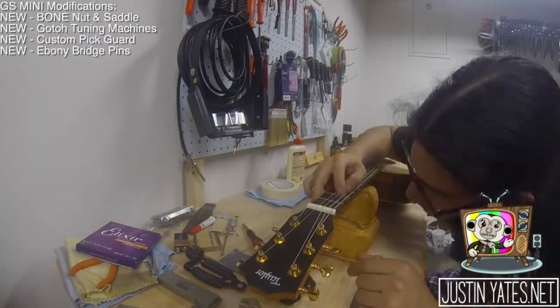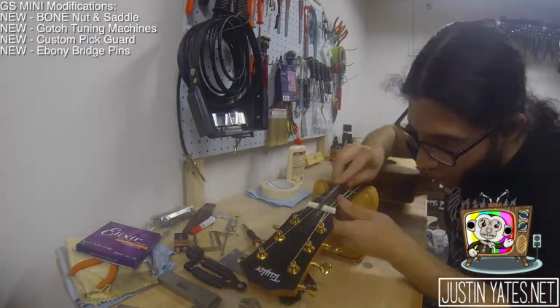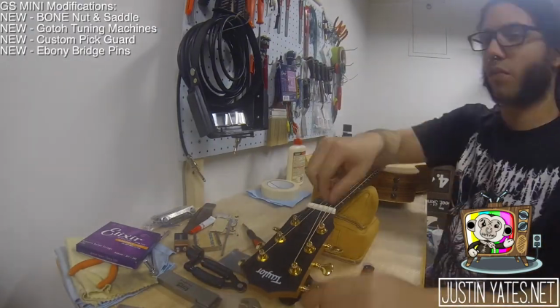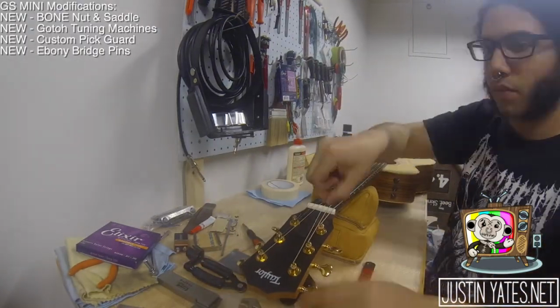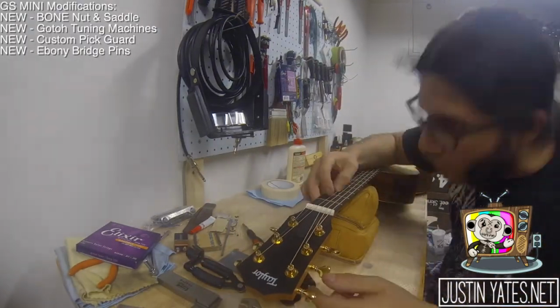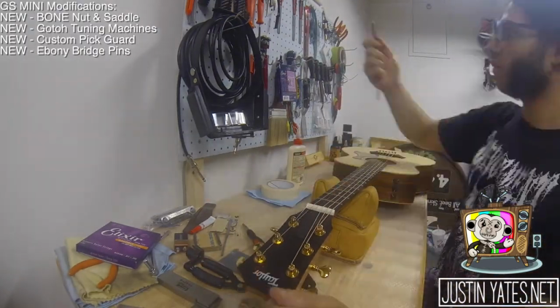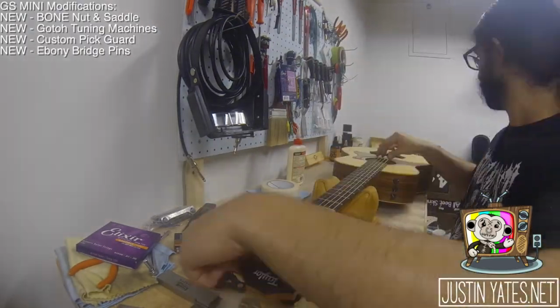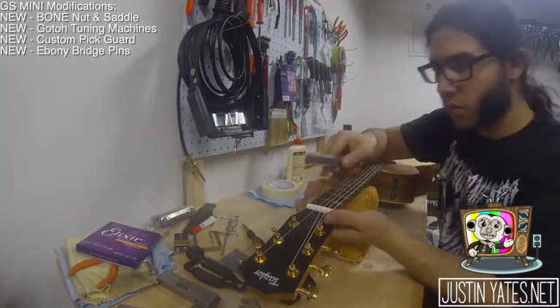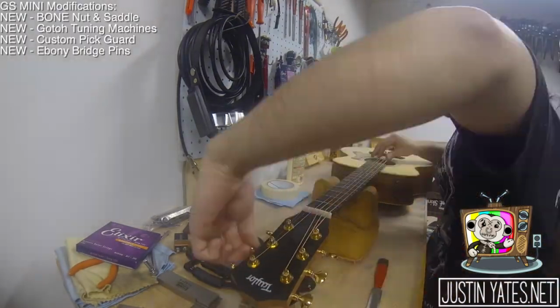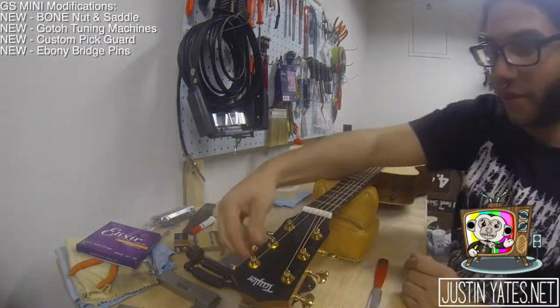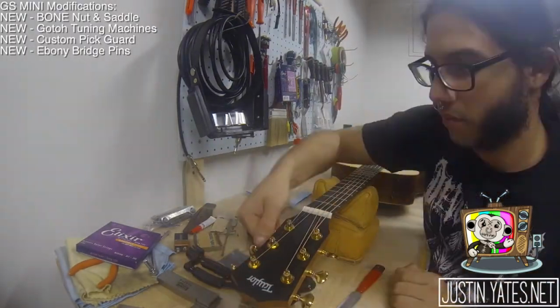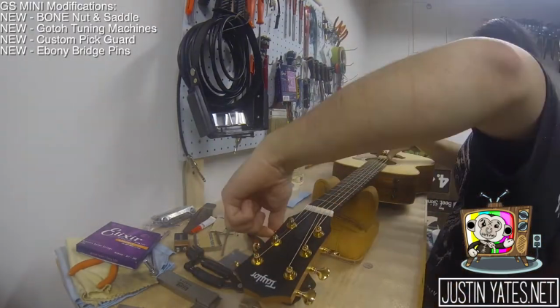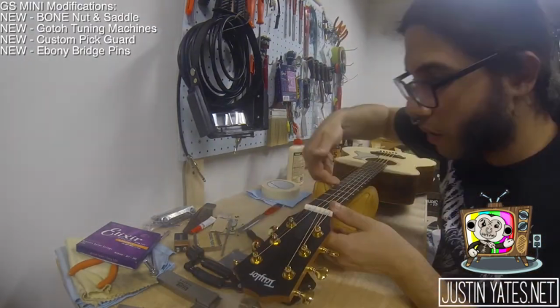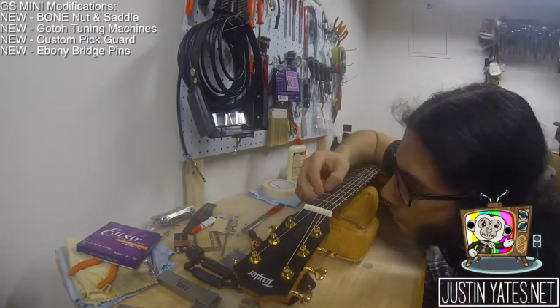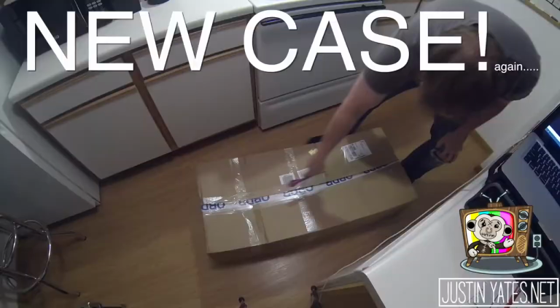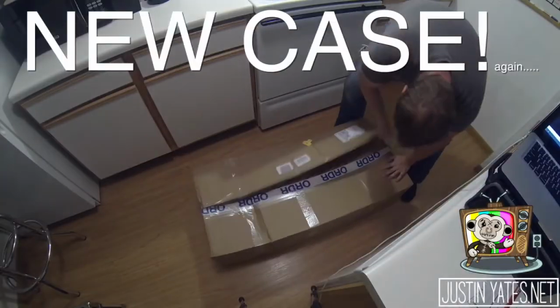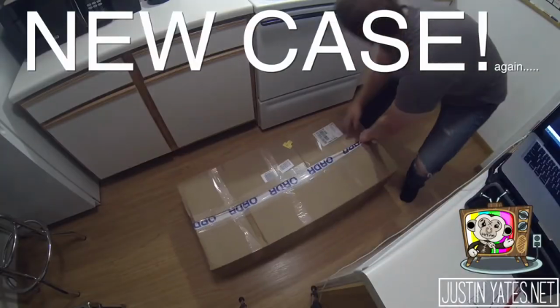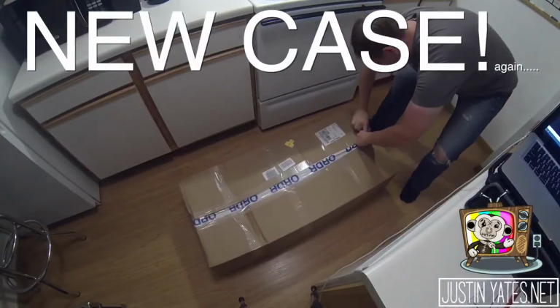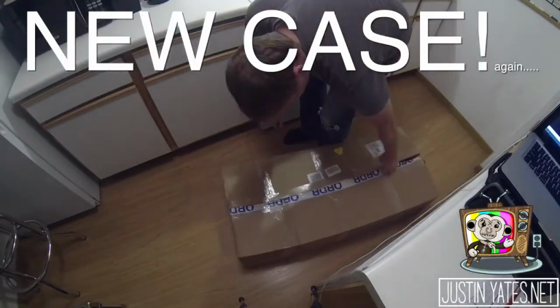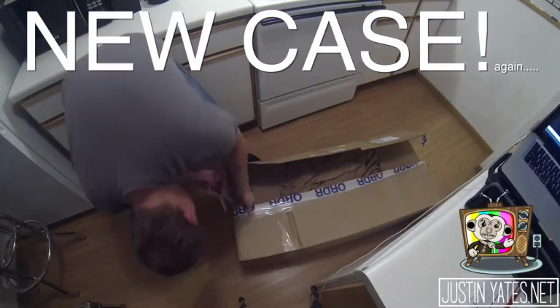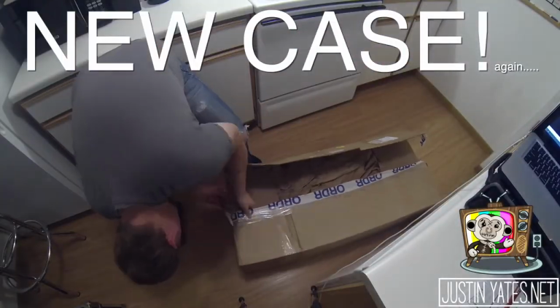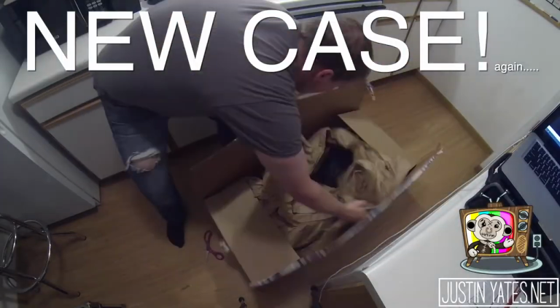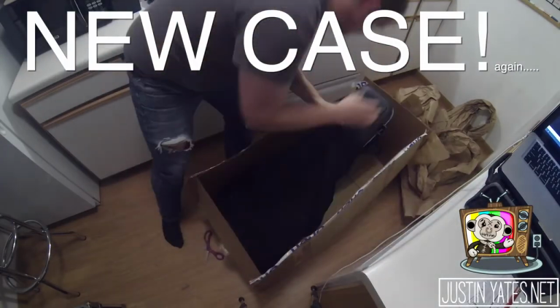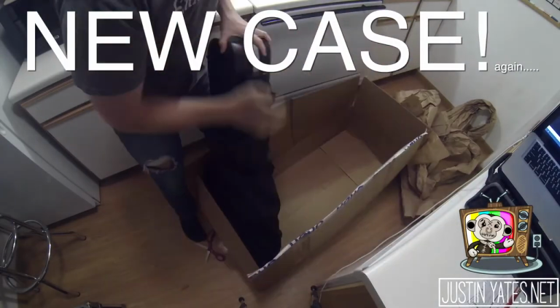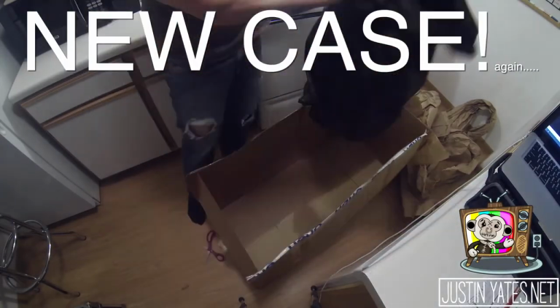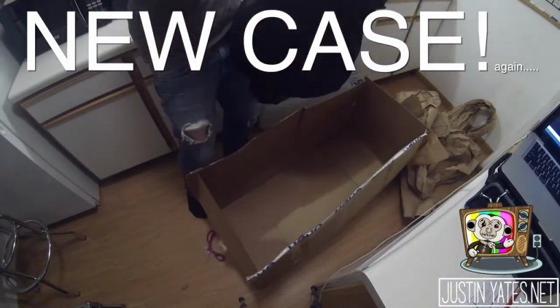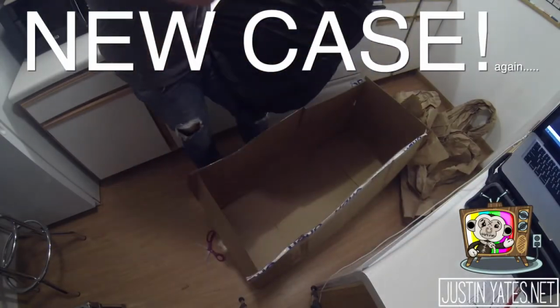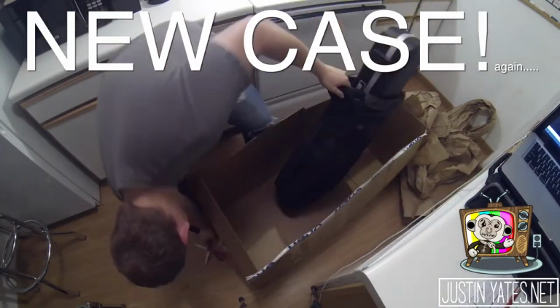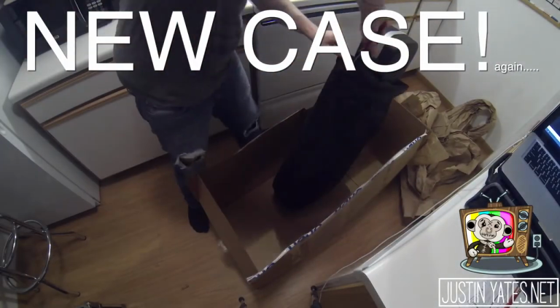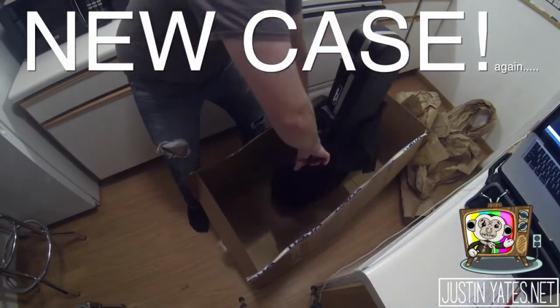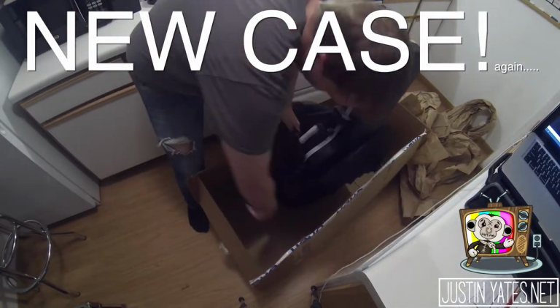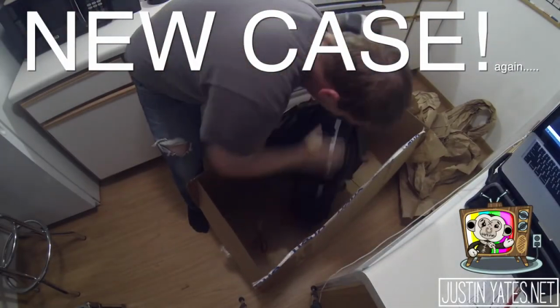Thanks once again for all your help, Franco — you are awesome. New case day again. This one was actually perfect.